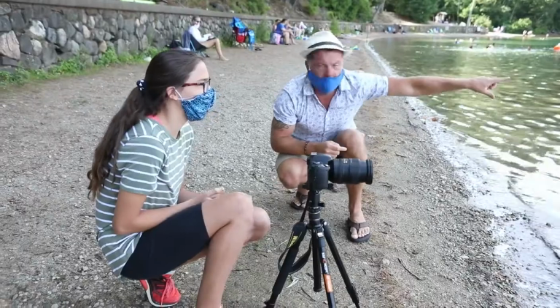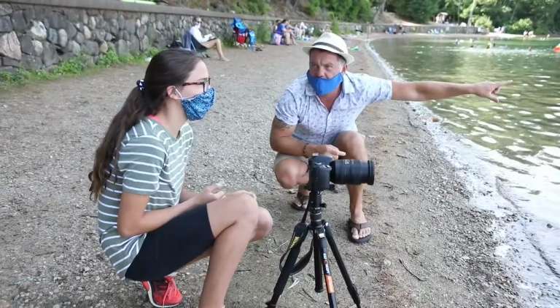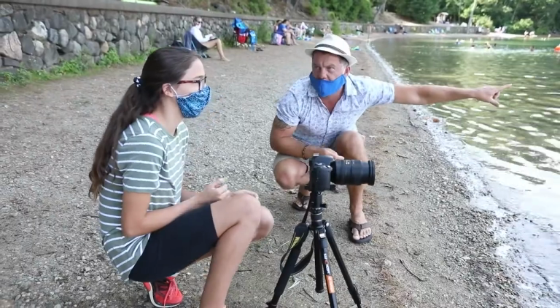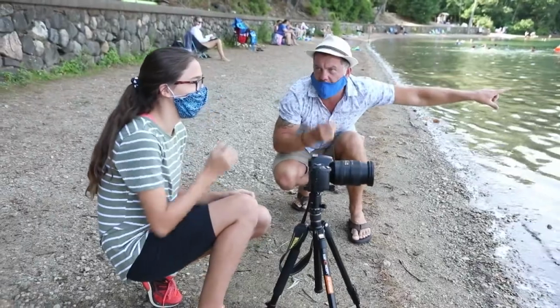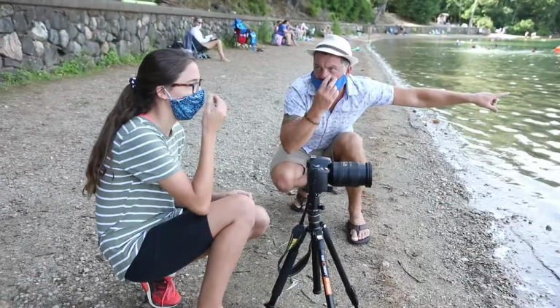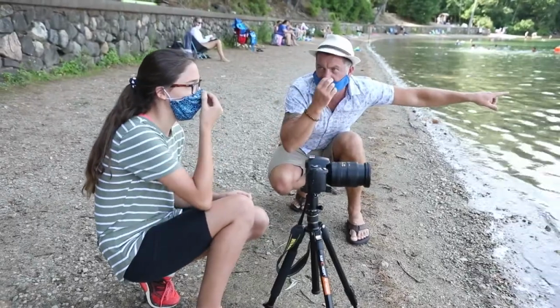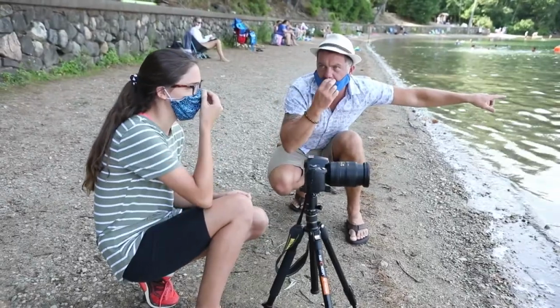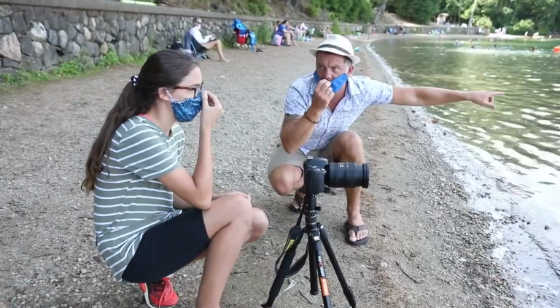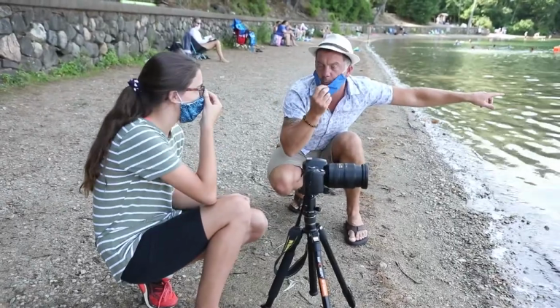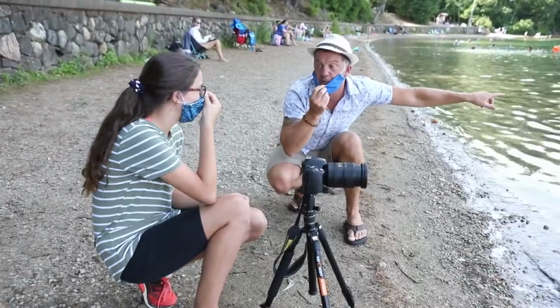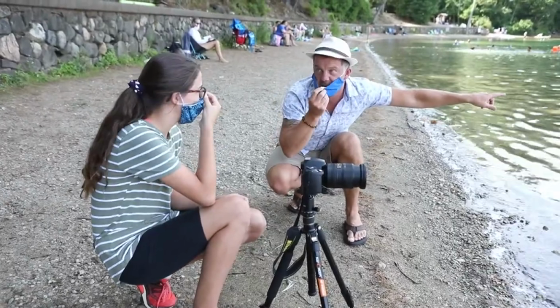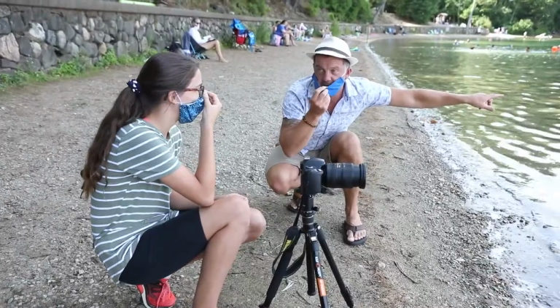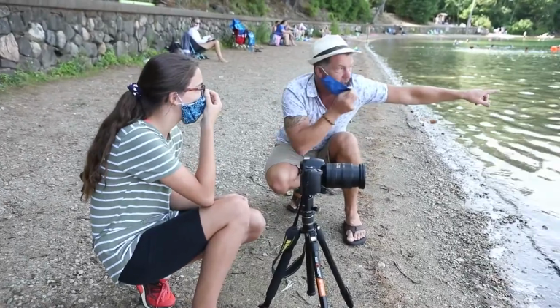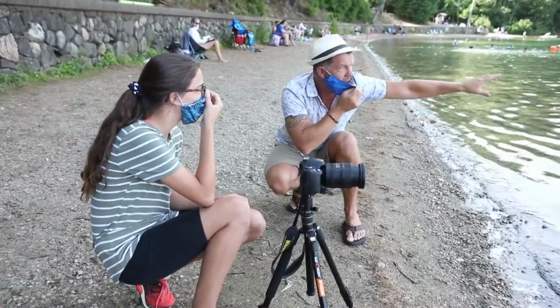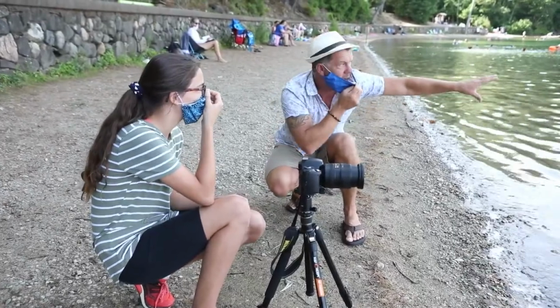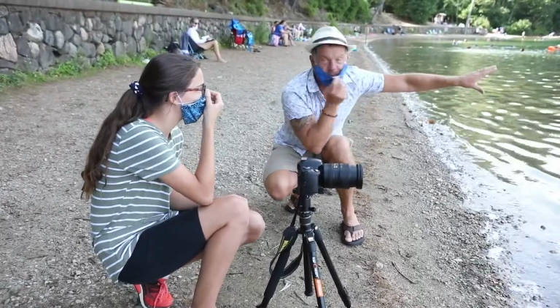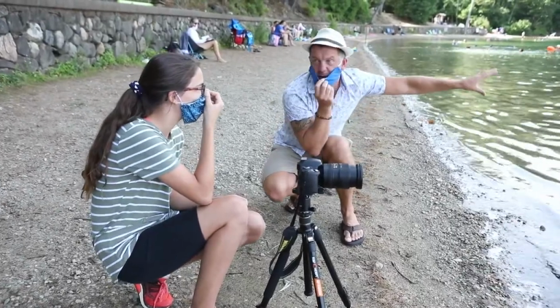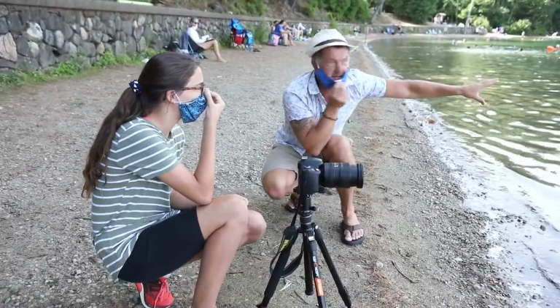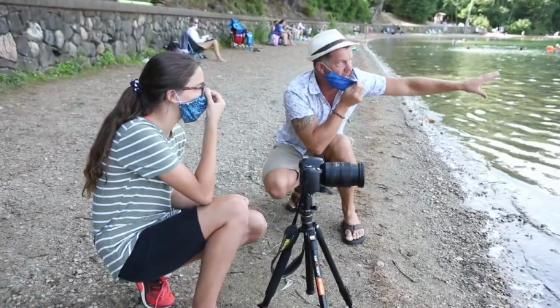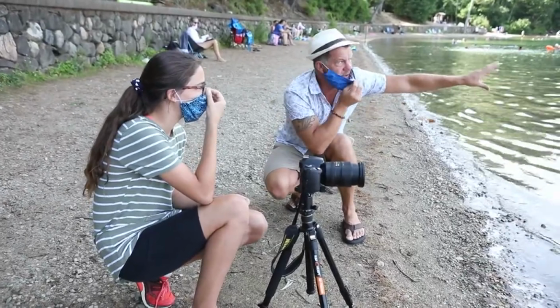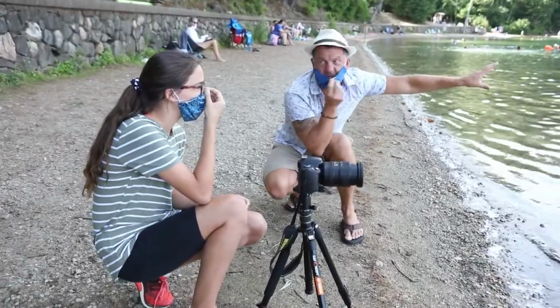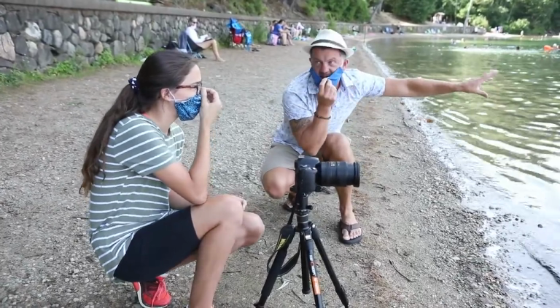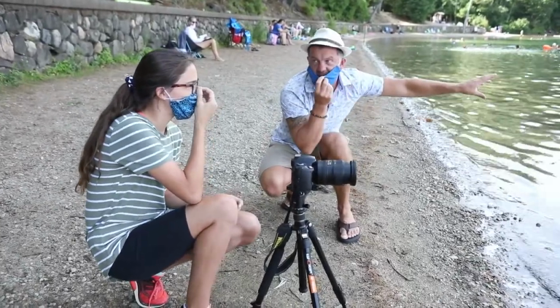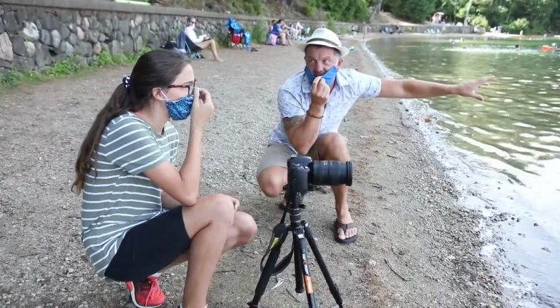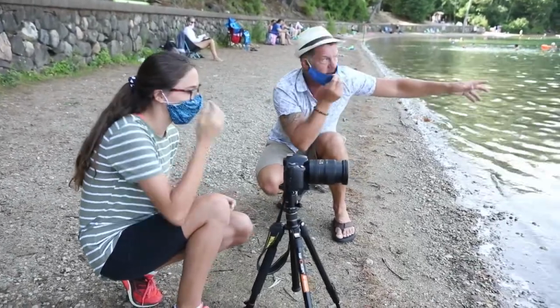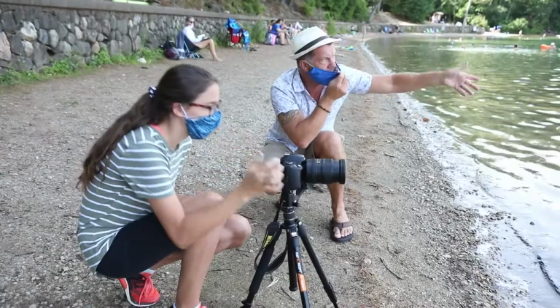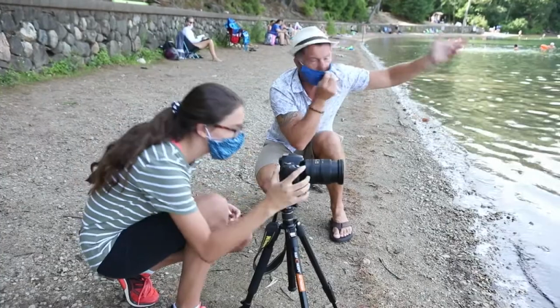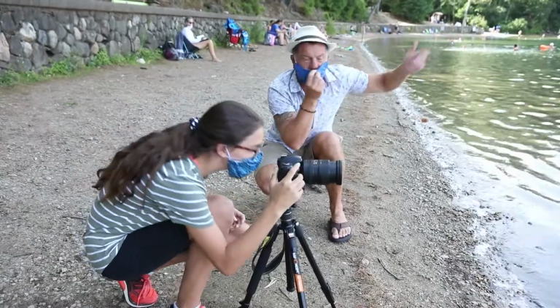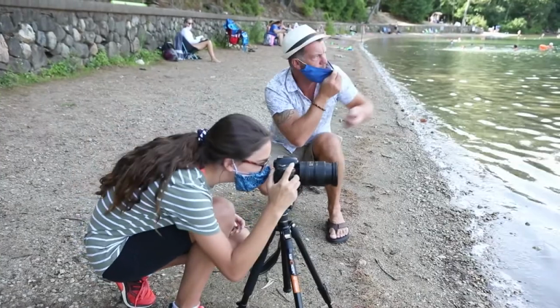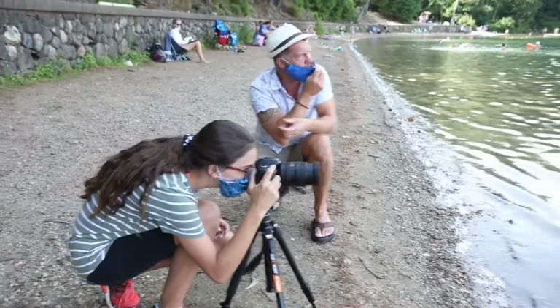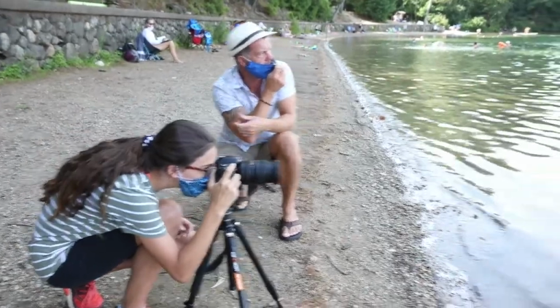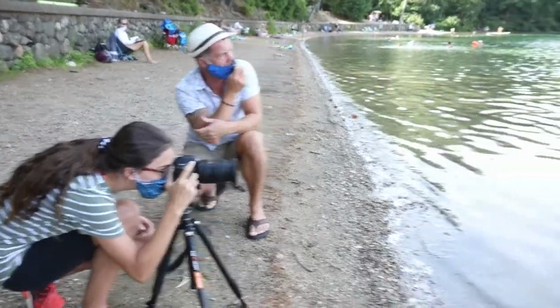Look at the water — how much brighter that is on his face. So you need to expose for his face.